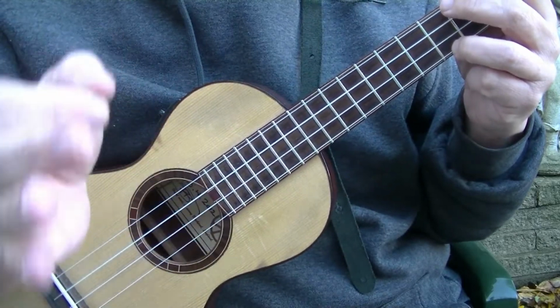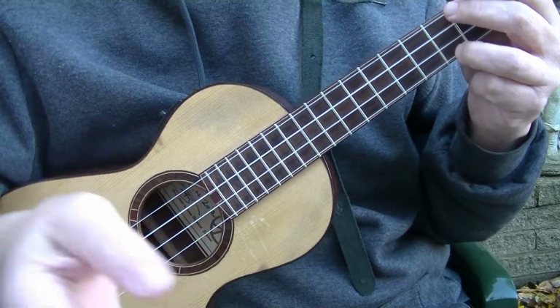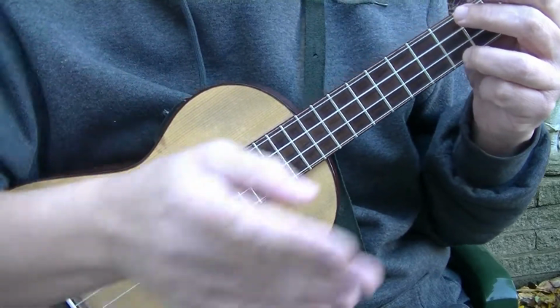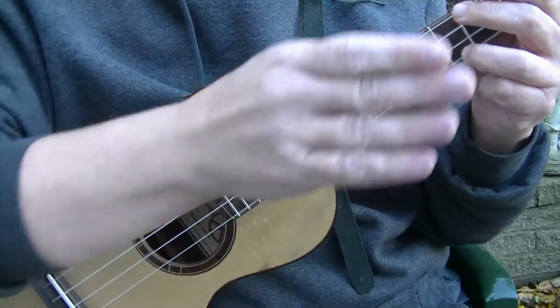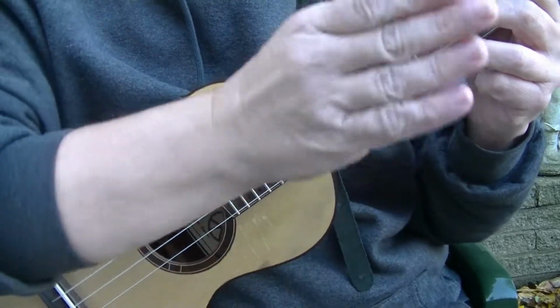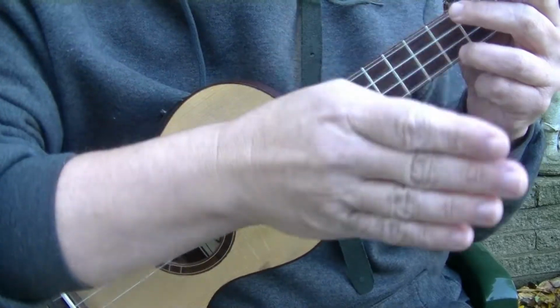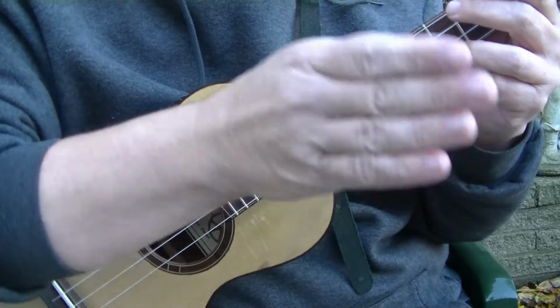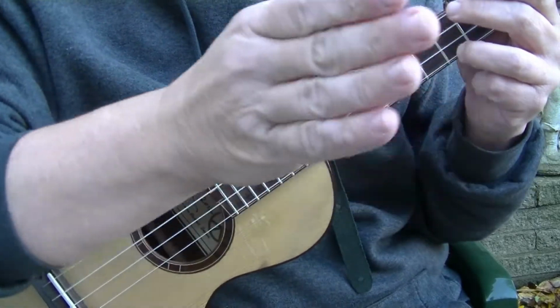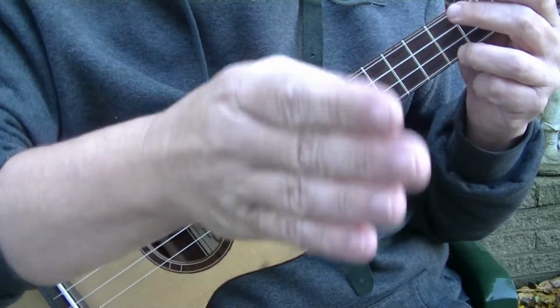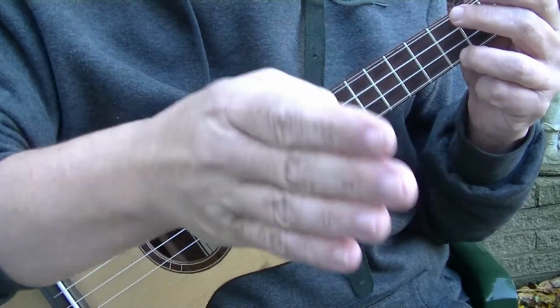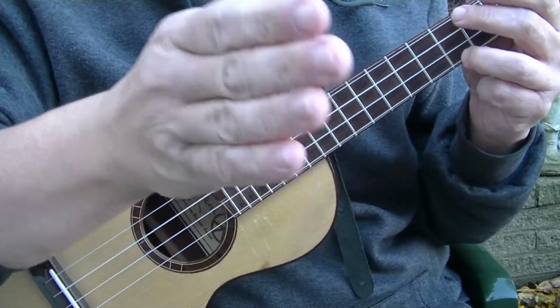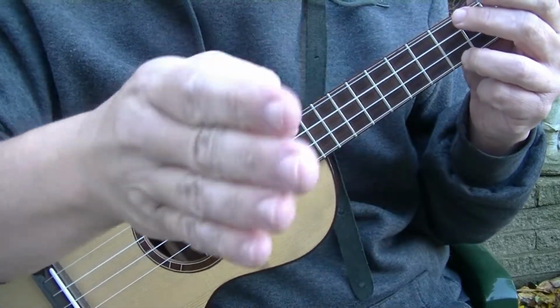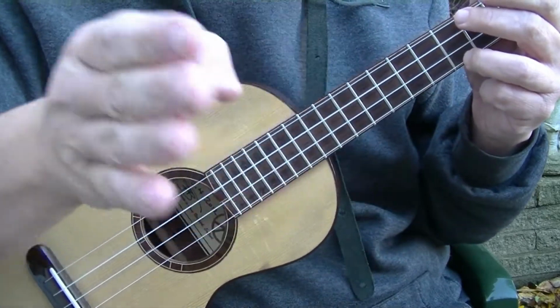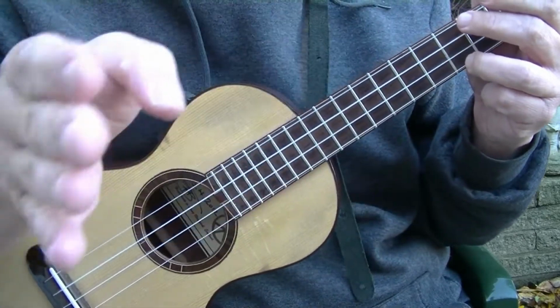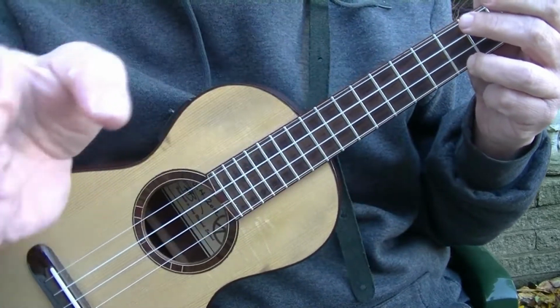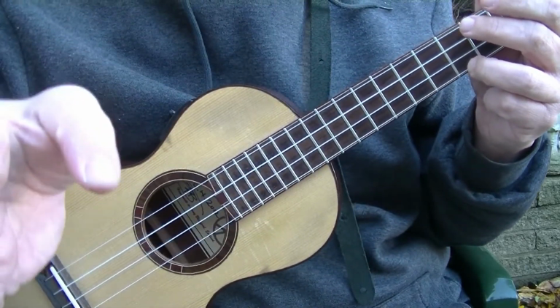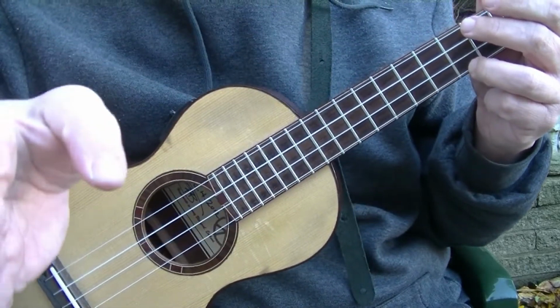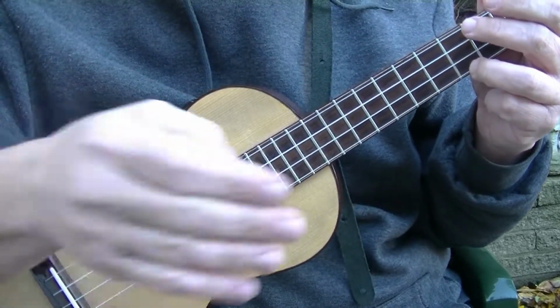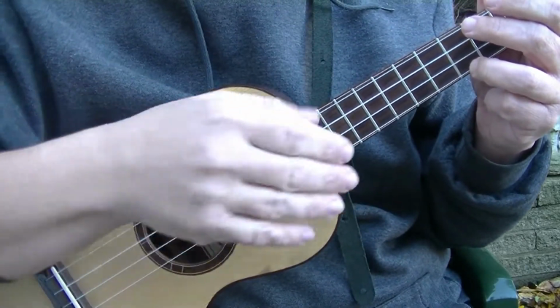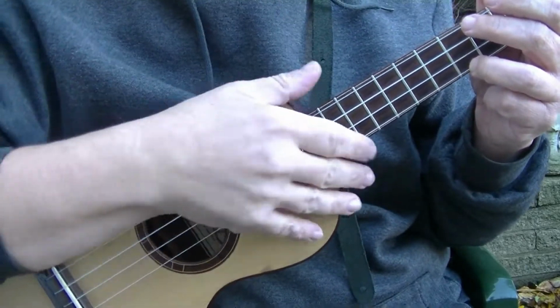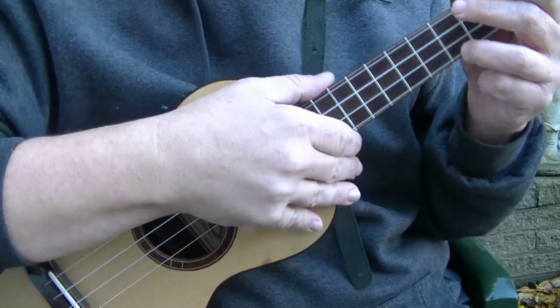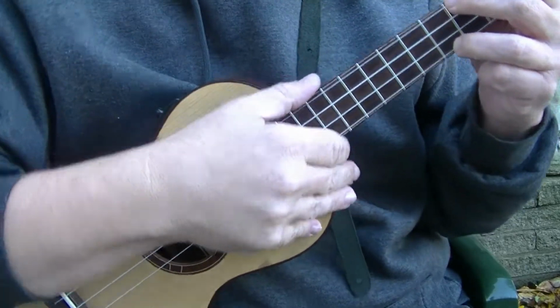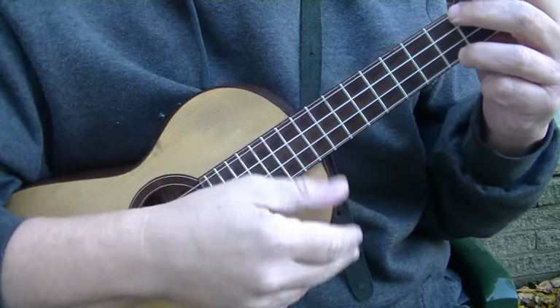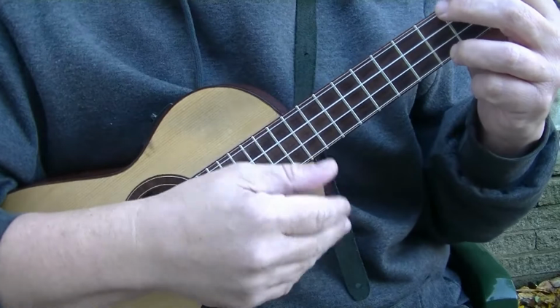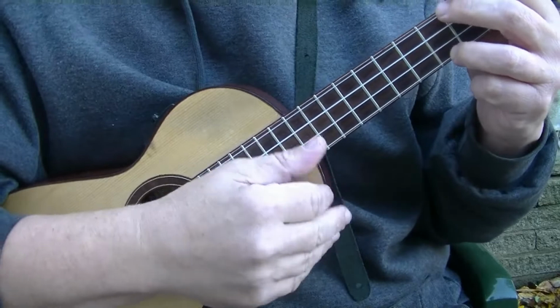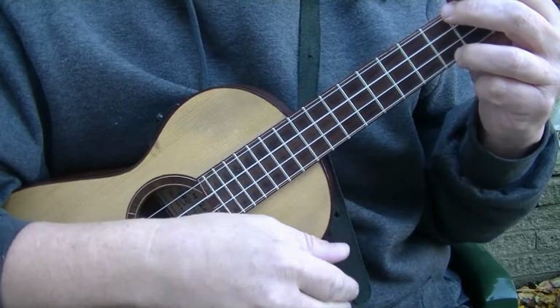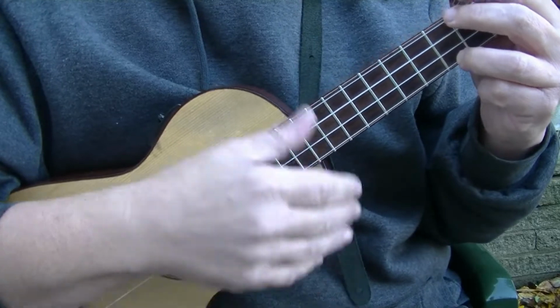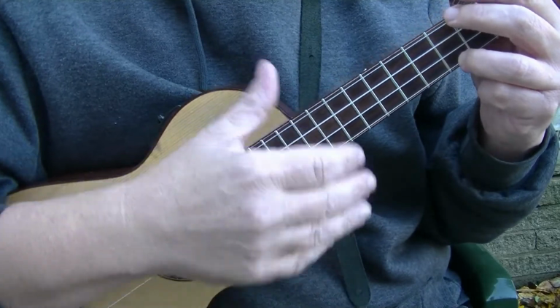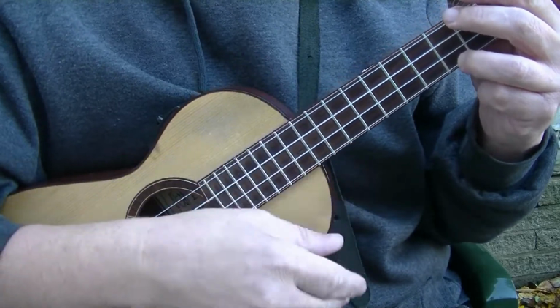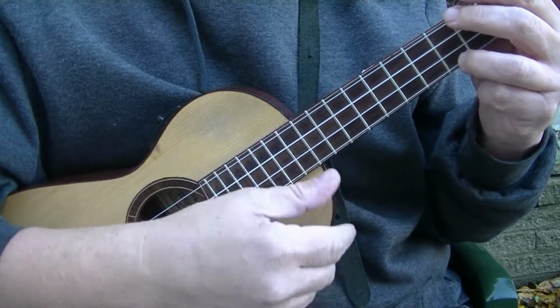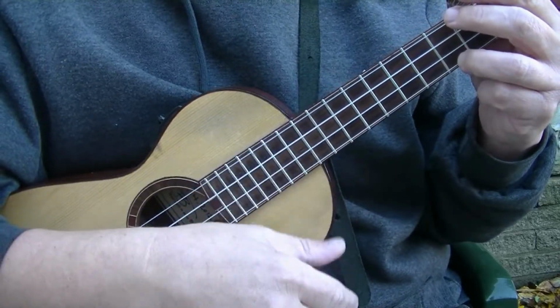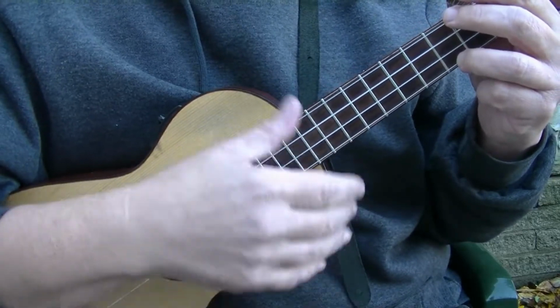You're just putting an 'and' in between the numbers. So it'd be like this.